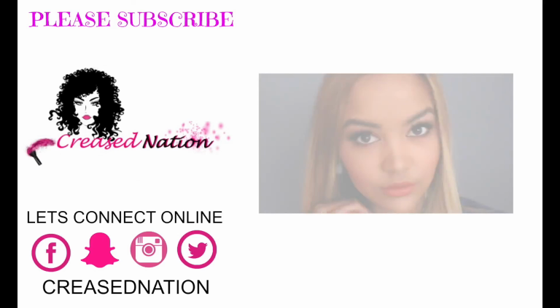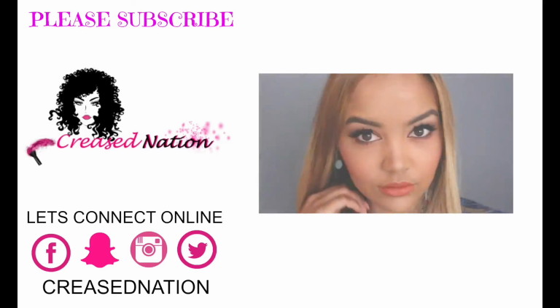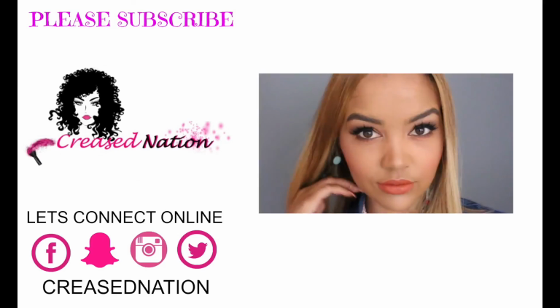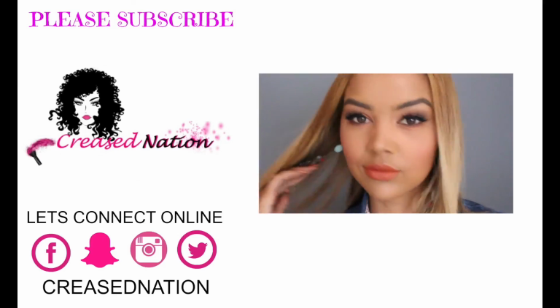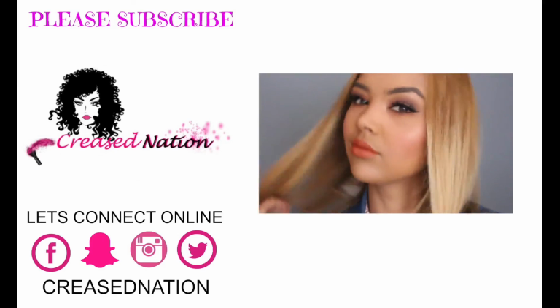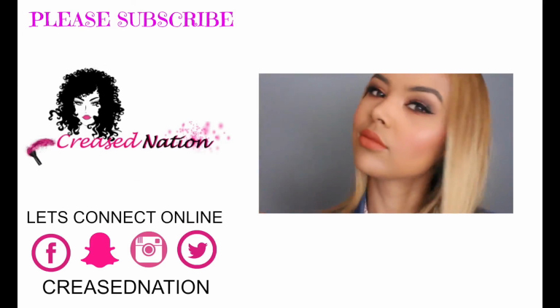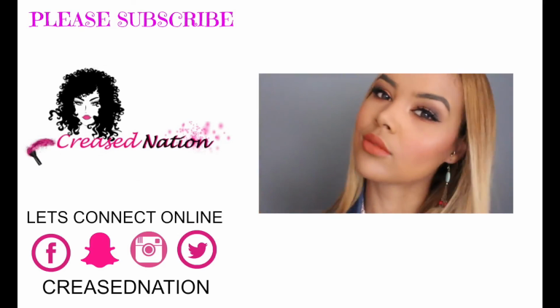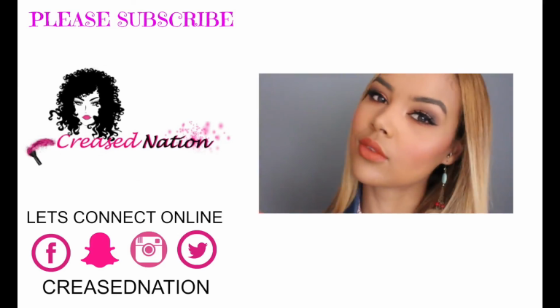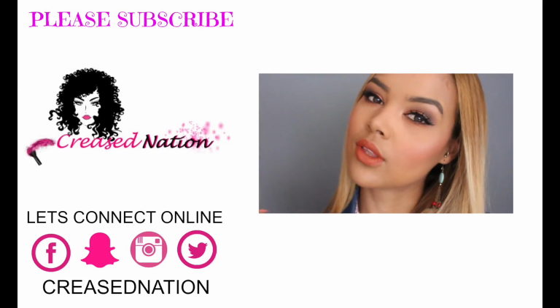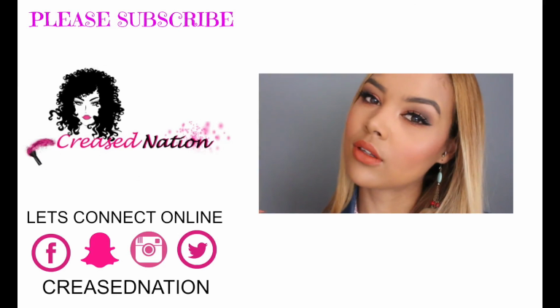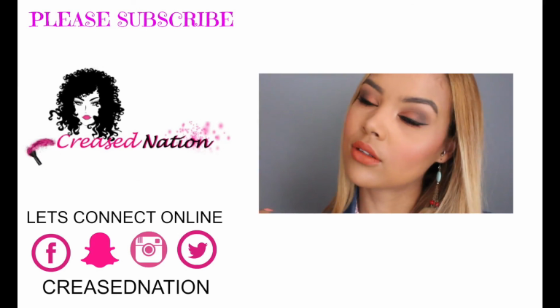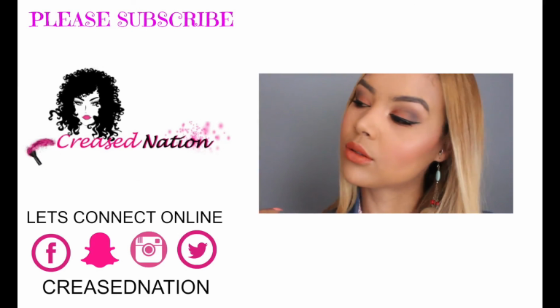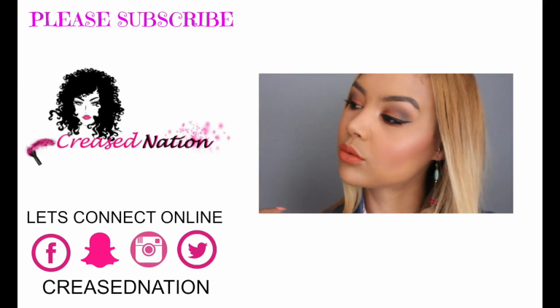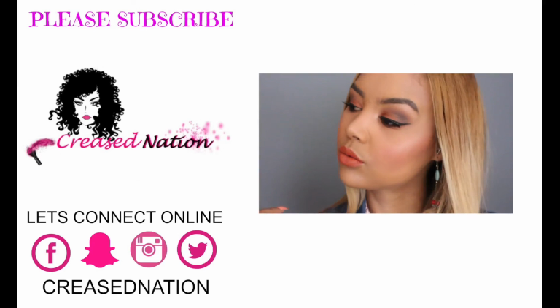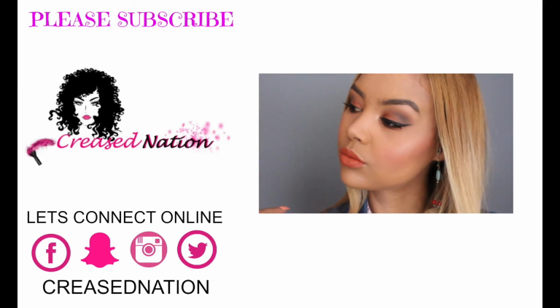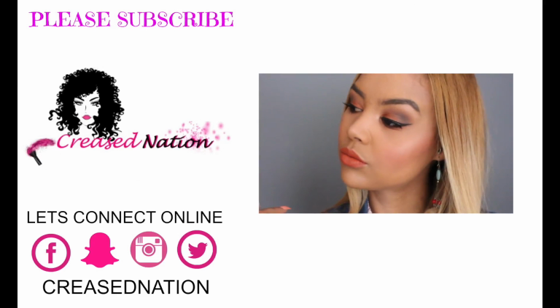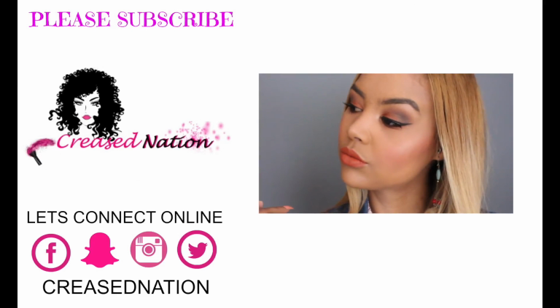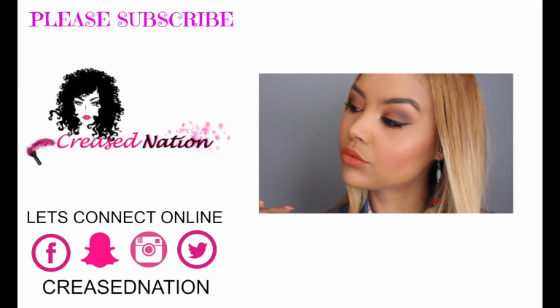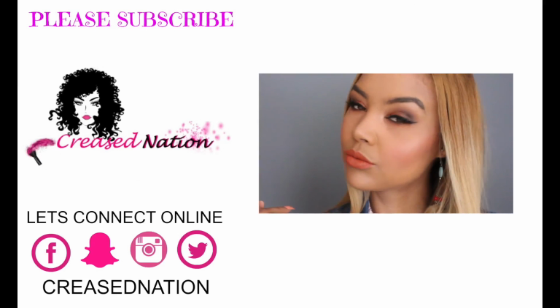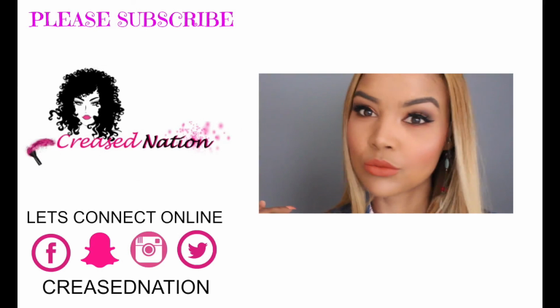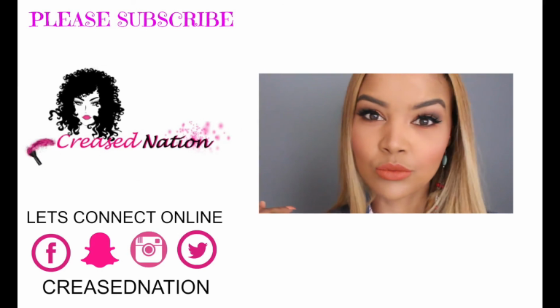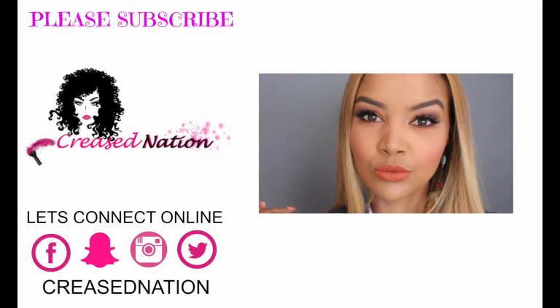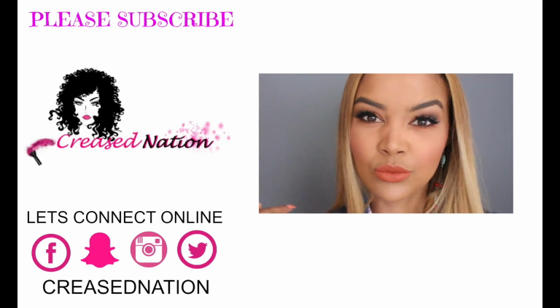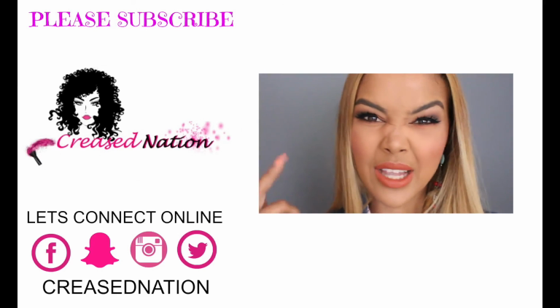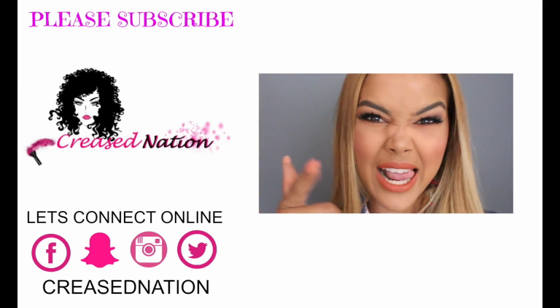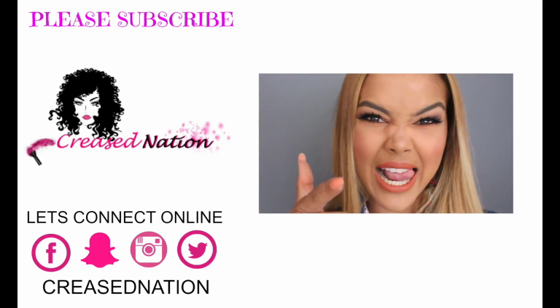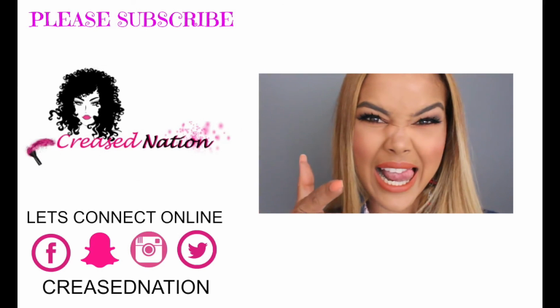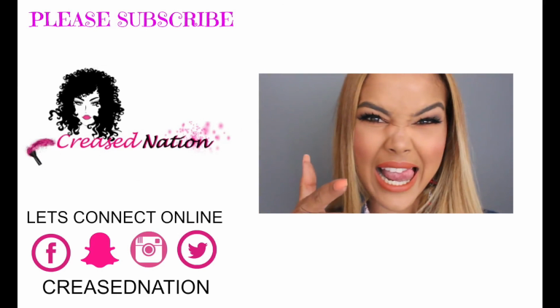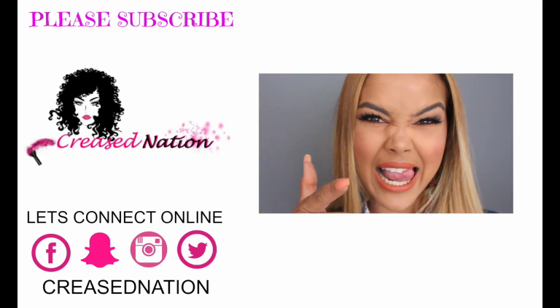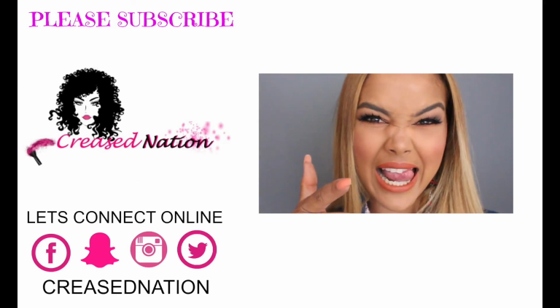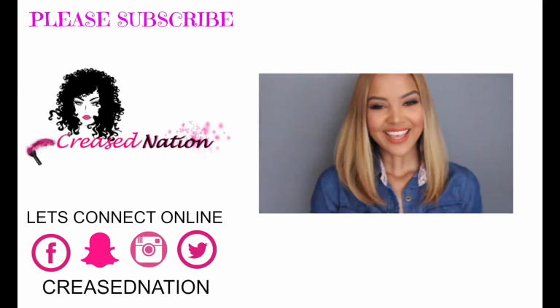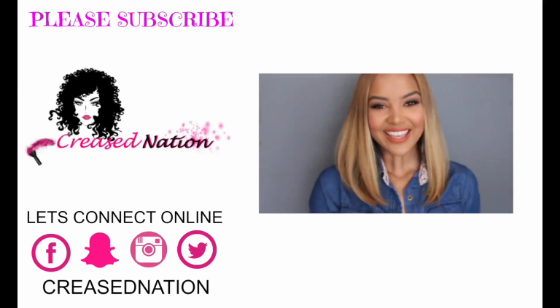Please click on the video up on the screen to watch my last video. Thank you so much for stopping by — bye!